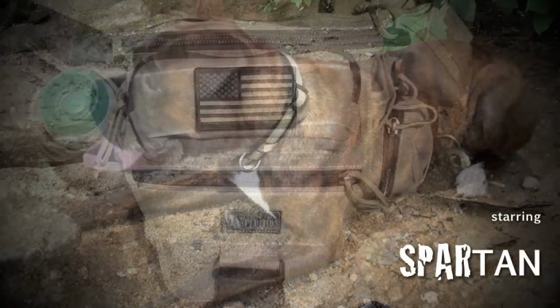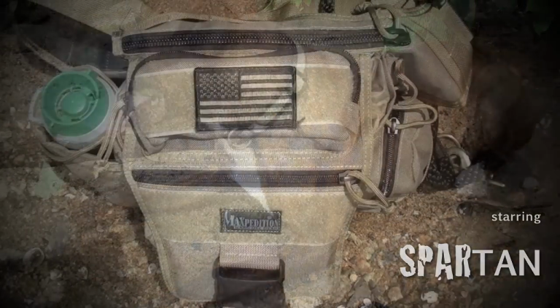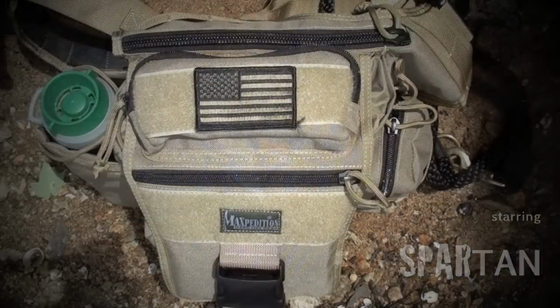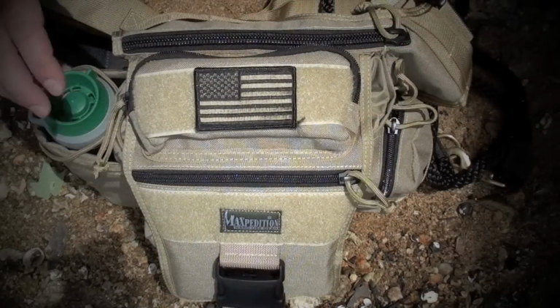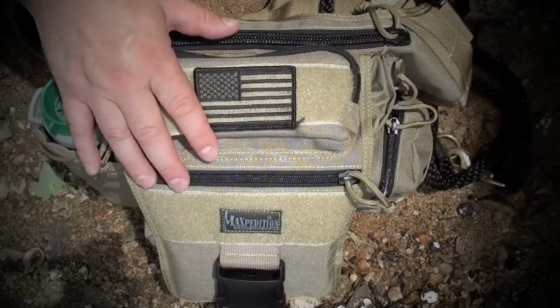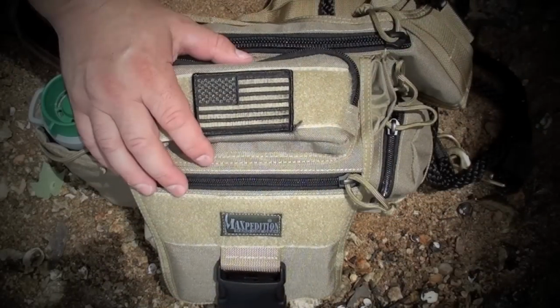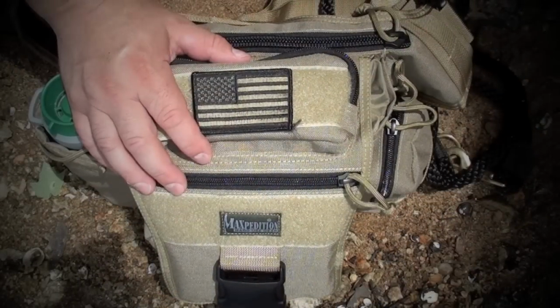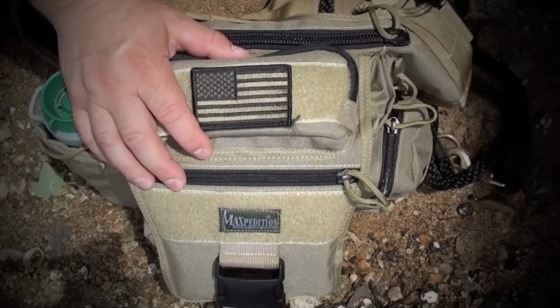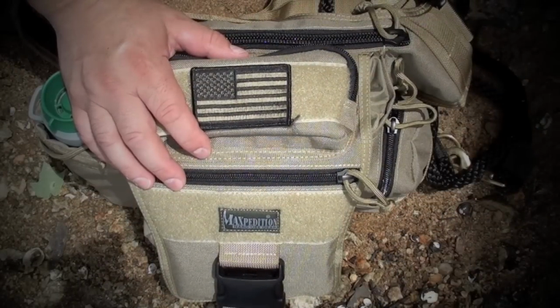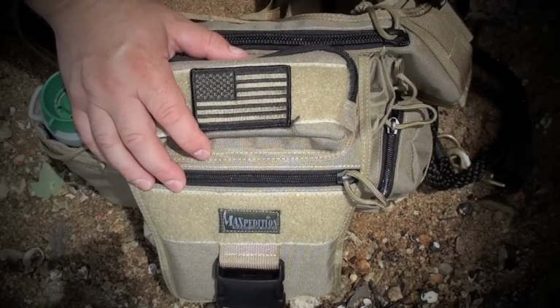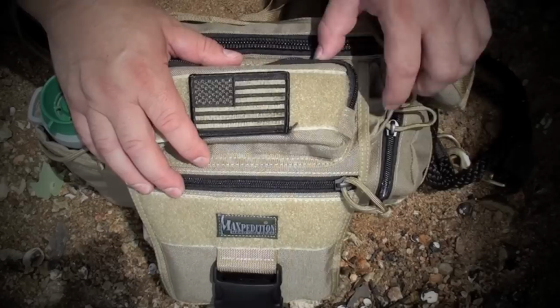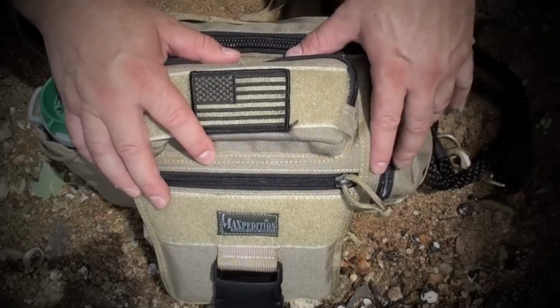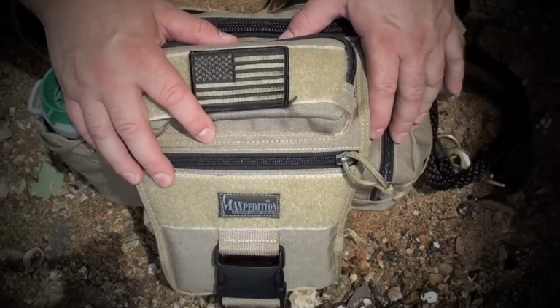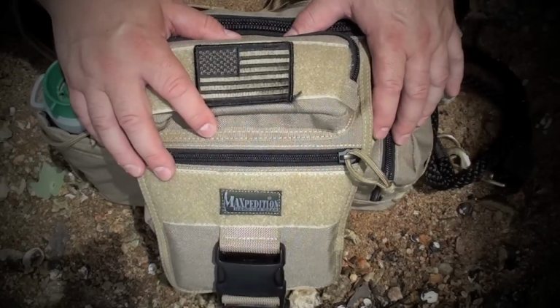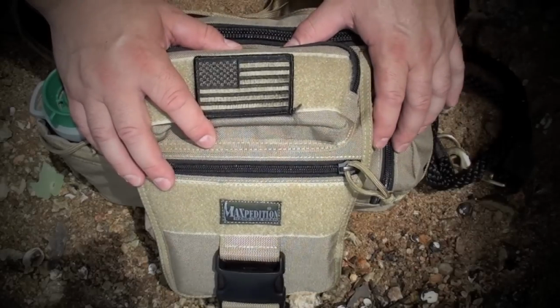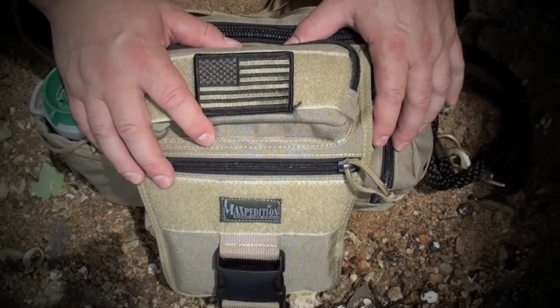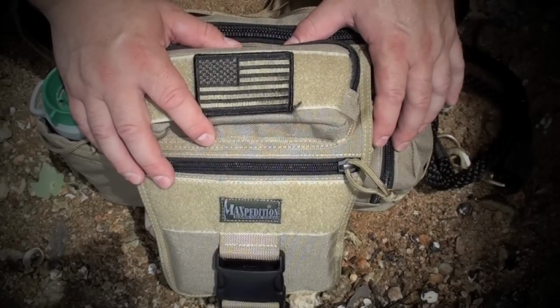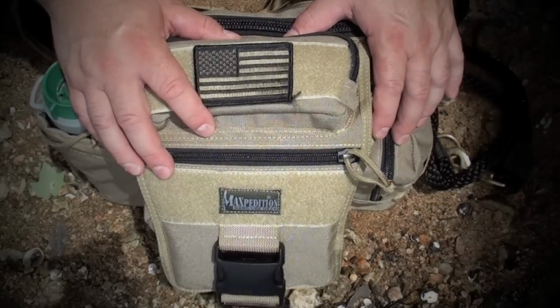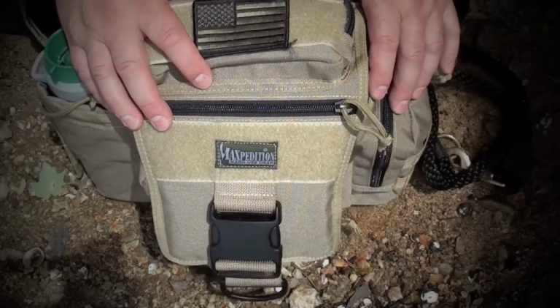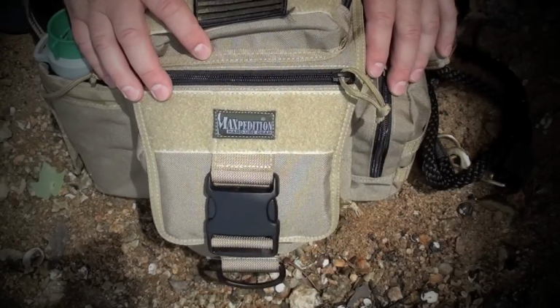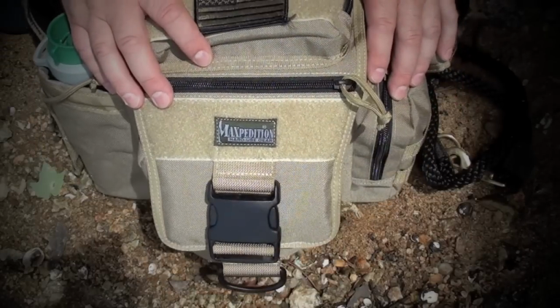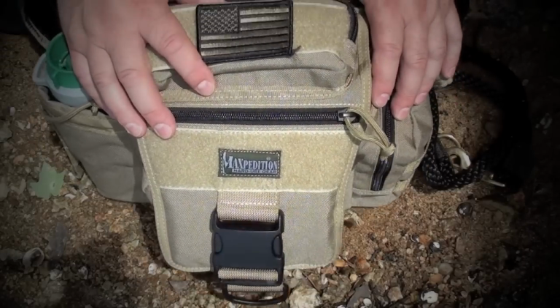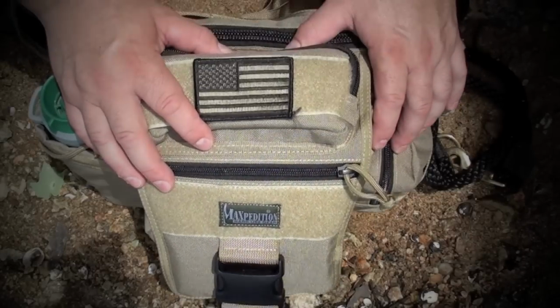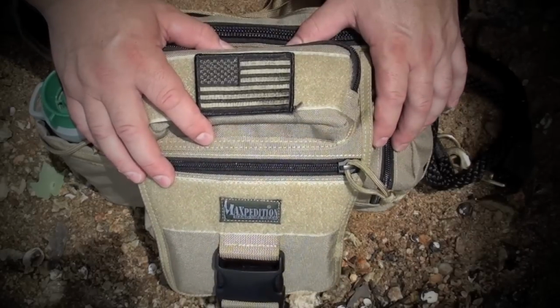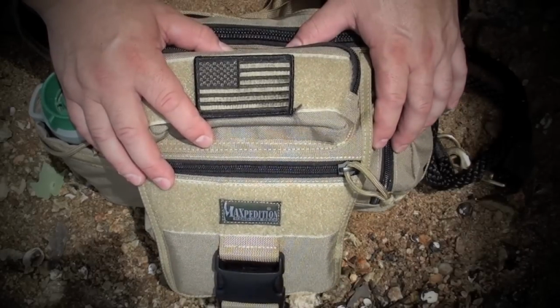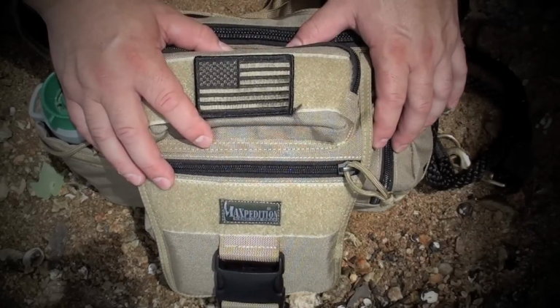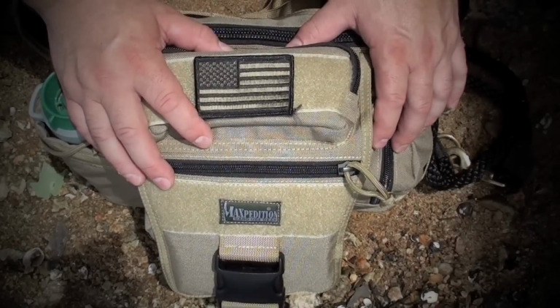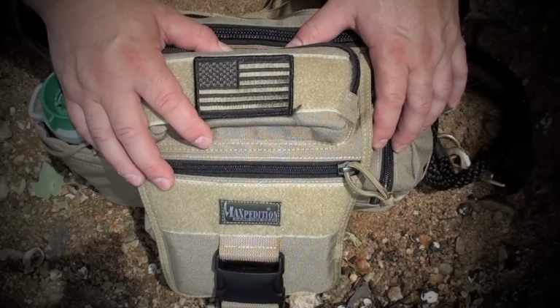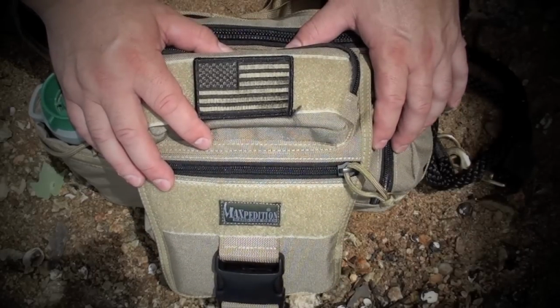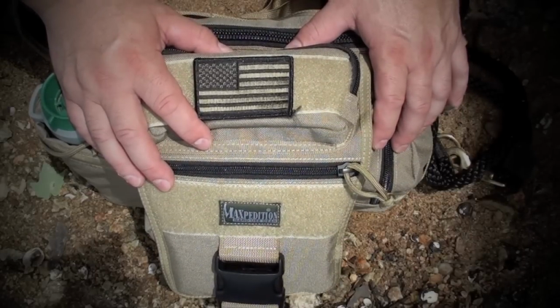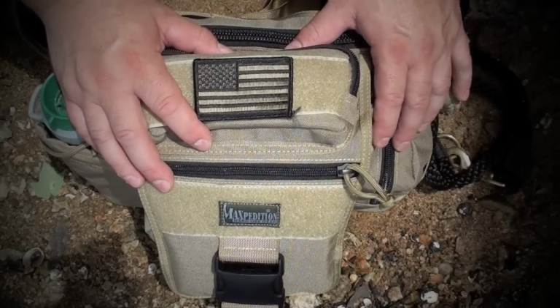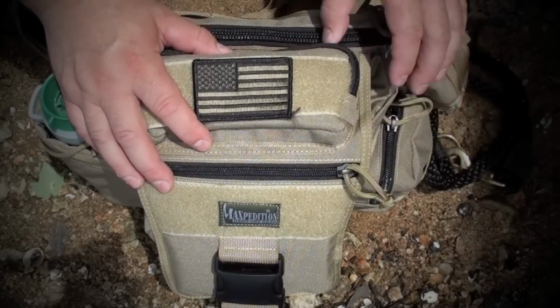Alright guys, I'm out hiking with my sons and Spartan. Just wanted to give you a closer look at the Maxpedition Jumbo Versa pack.